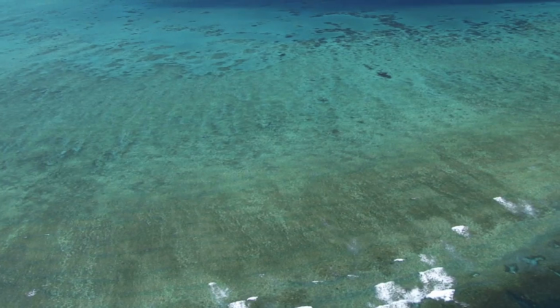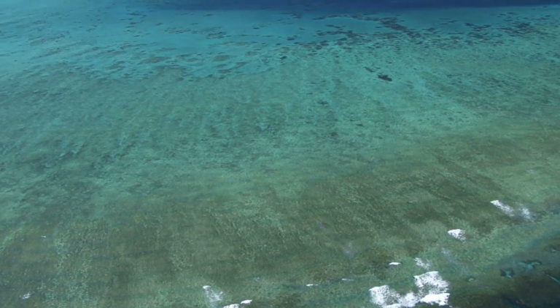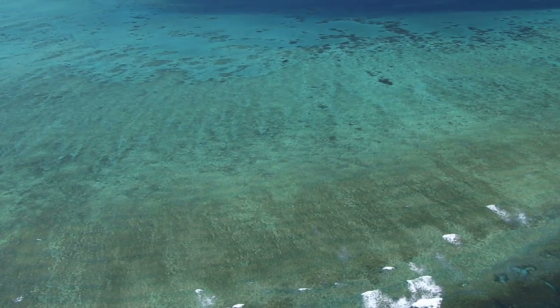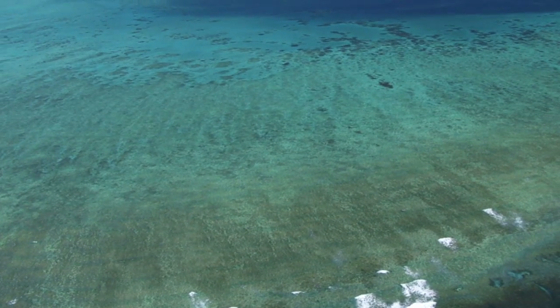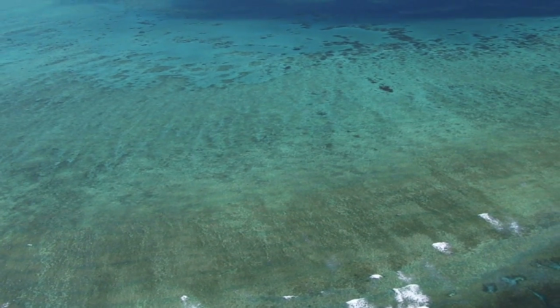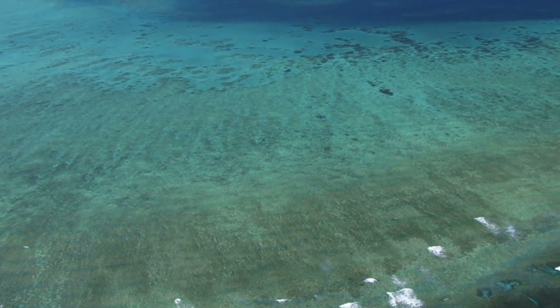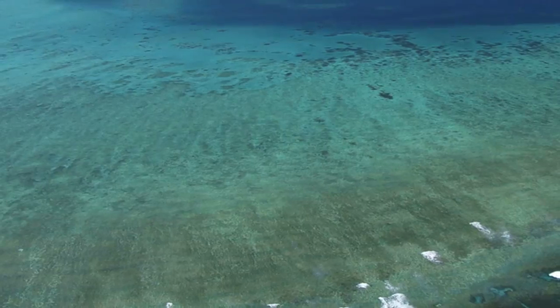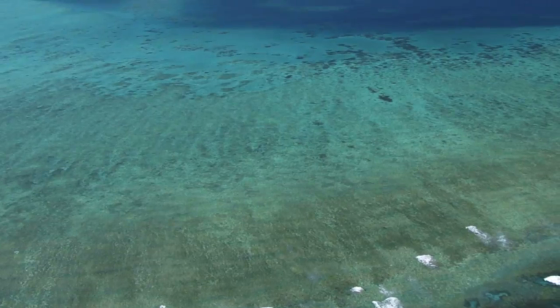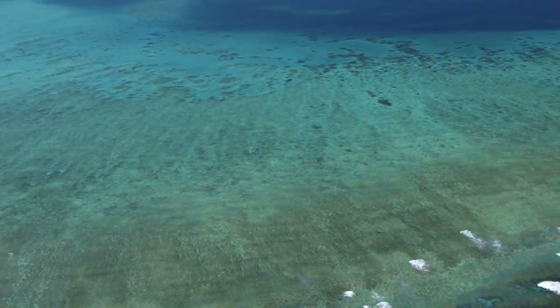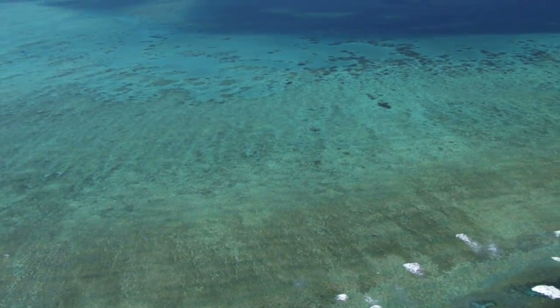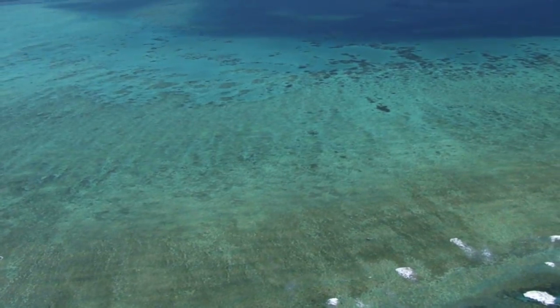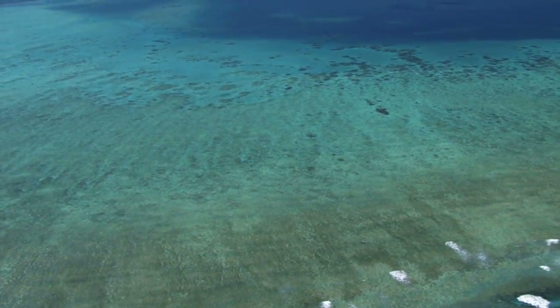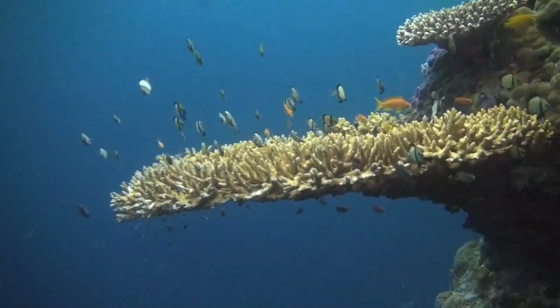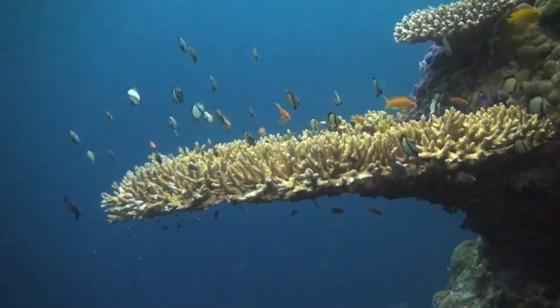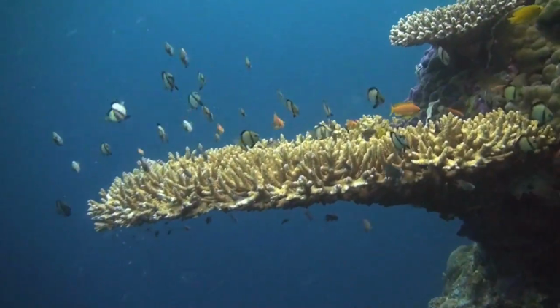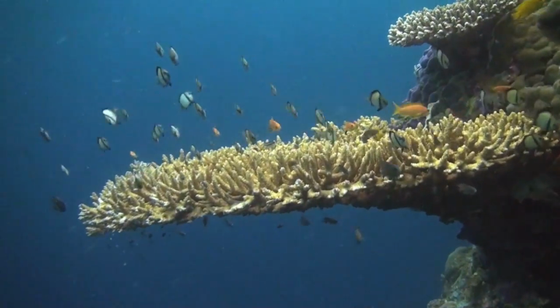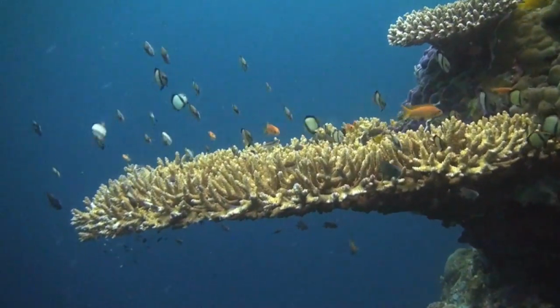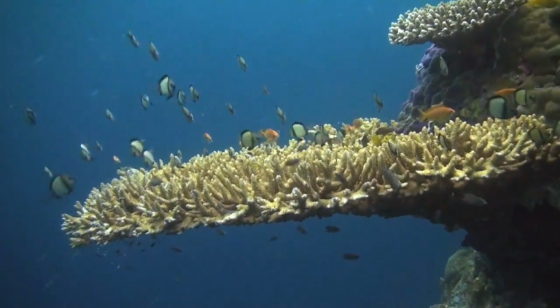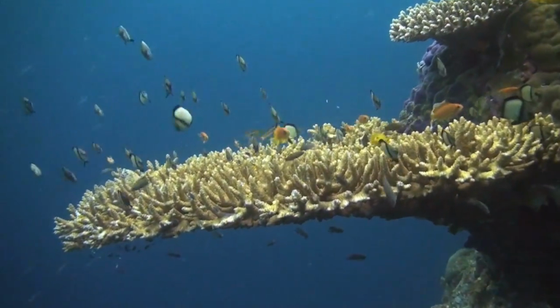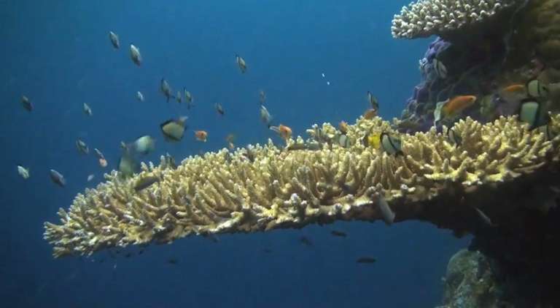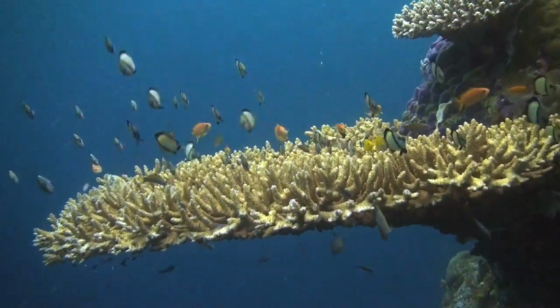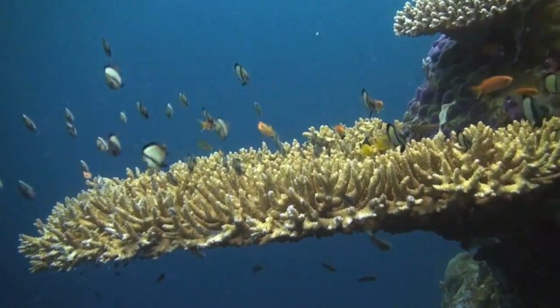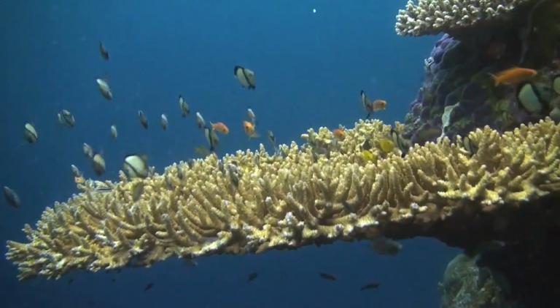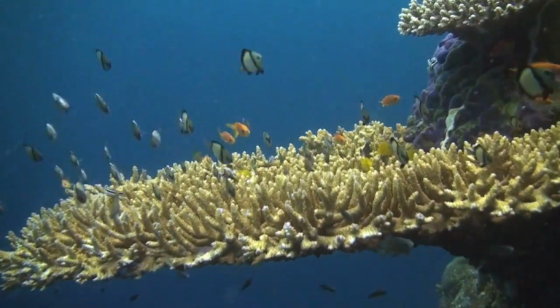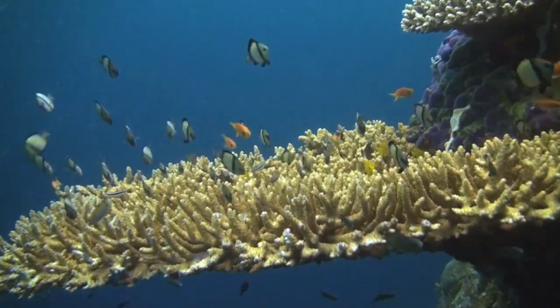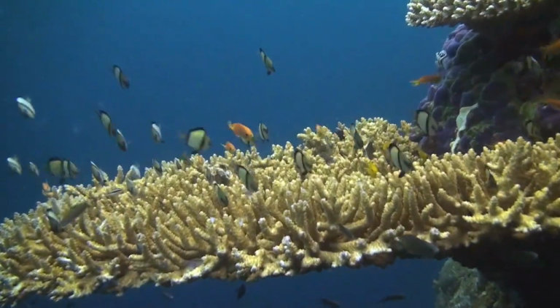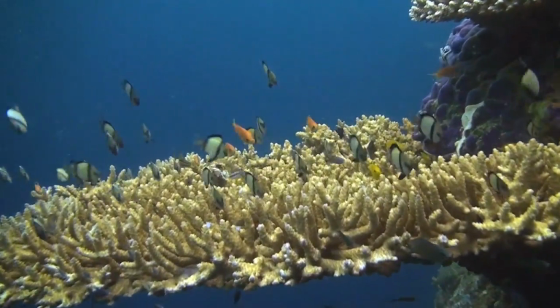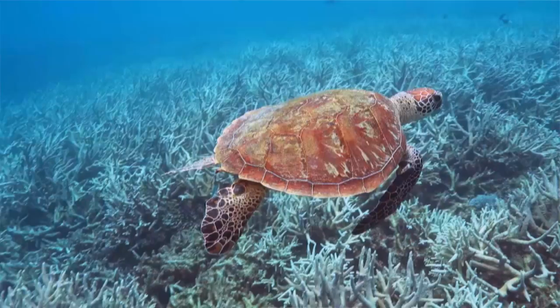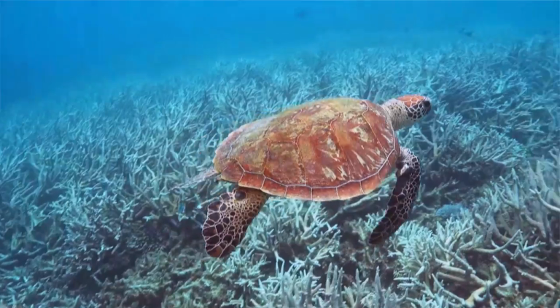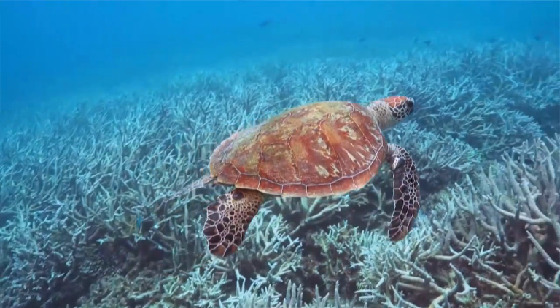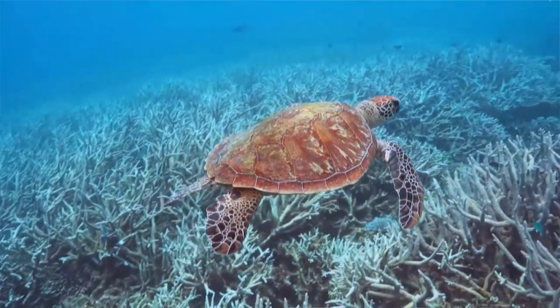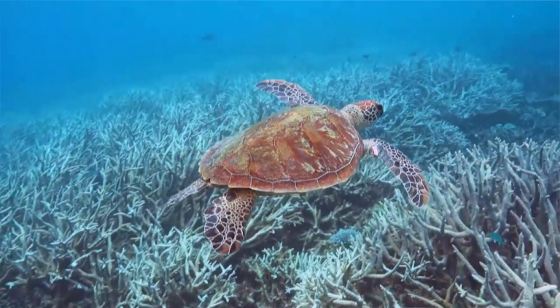The Great Barrier Reef is a vital part of our world, and EREFS is a vital step in our commitment to protecting it.